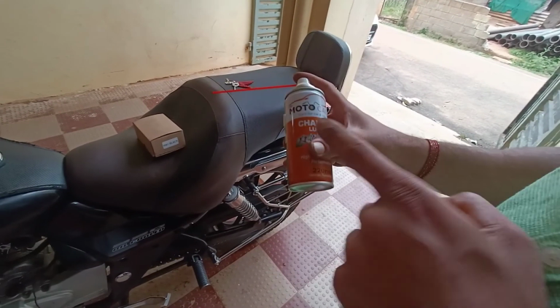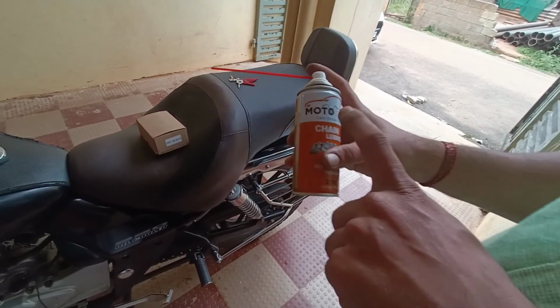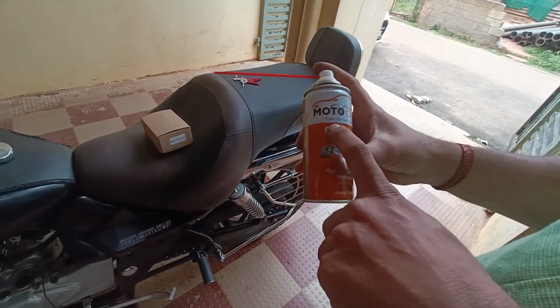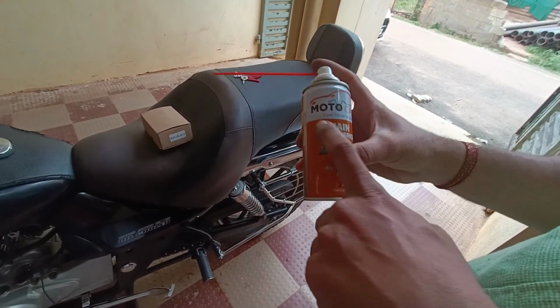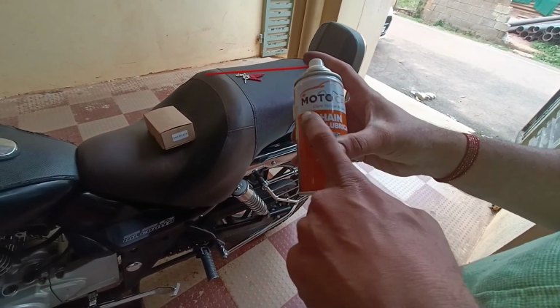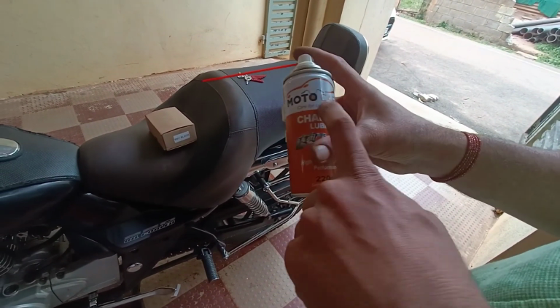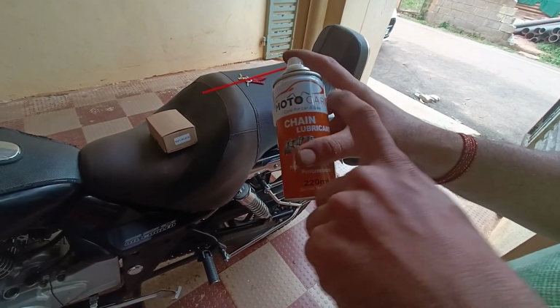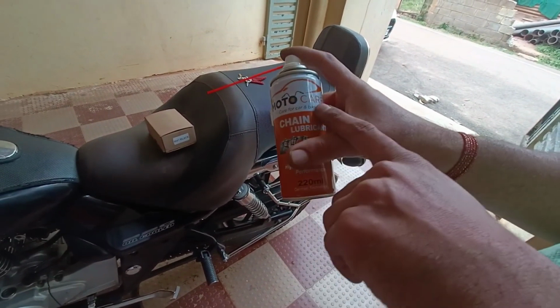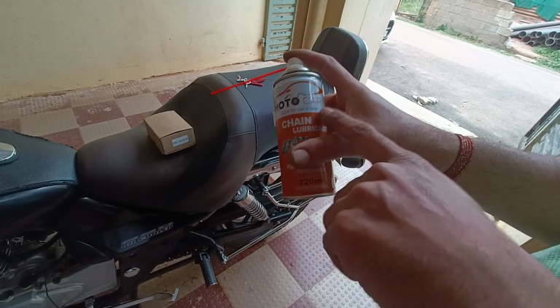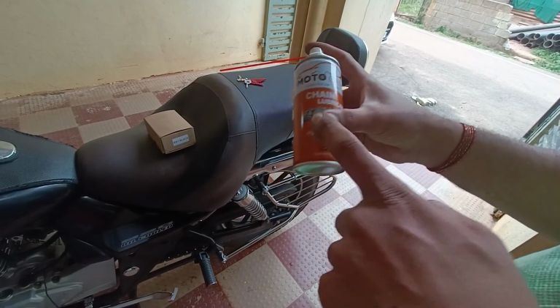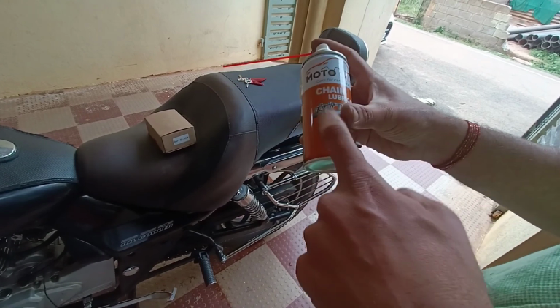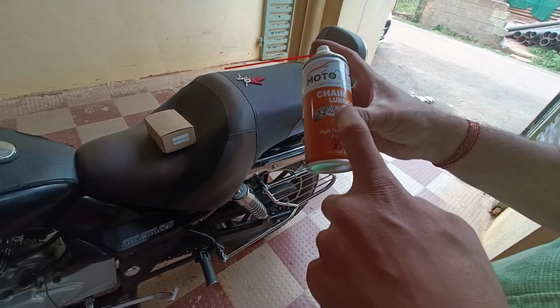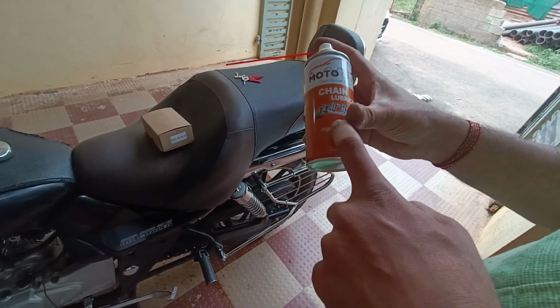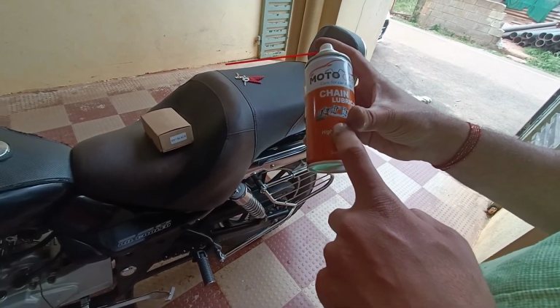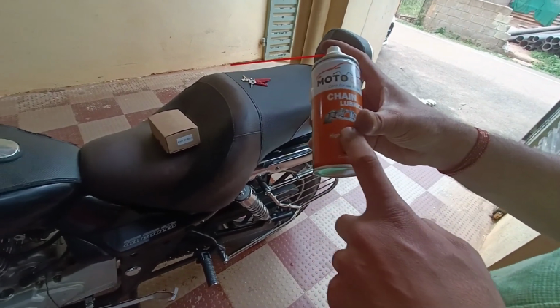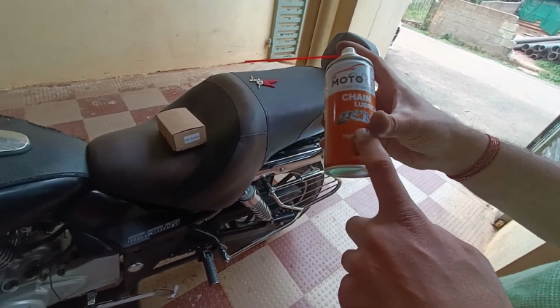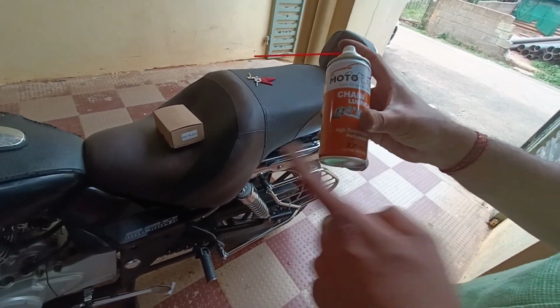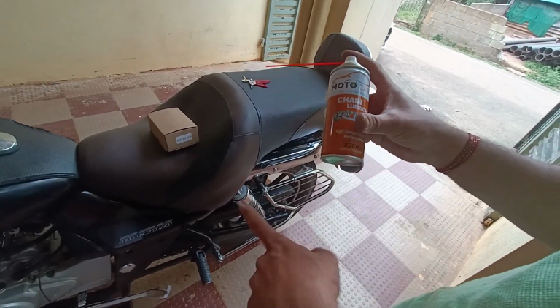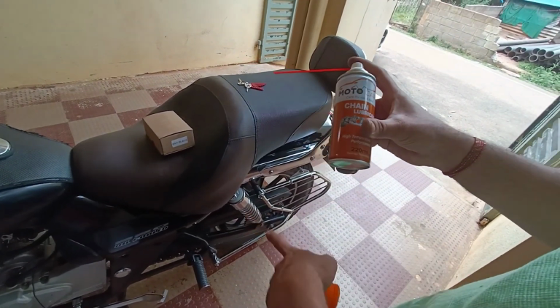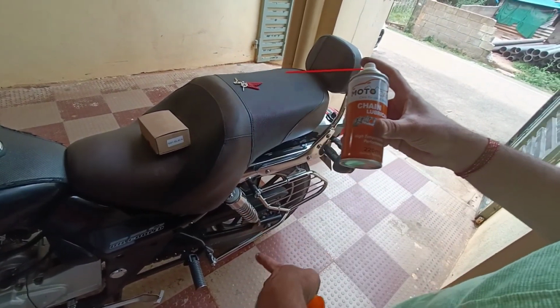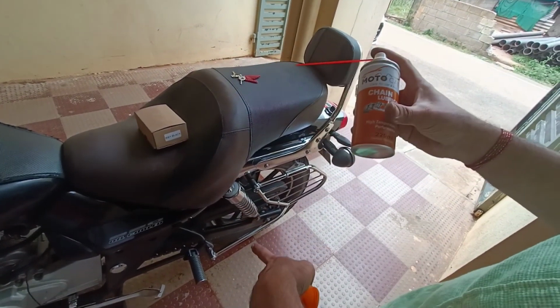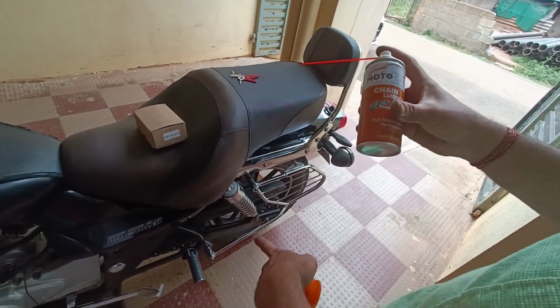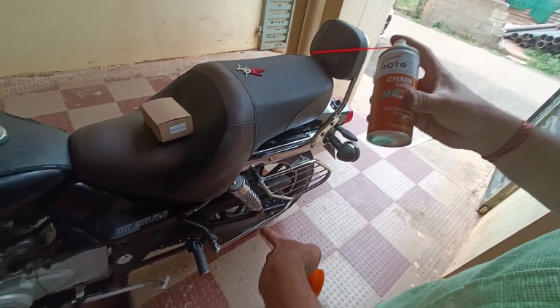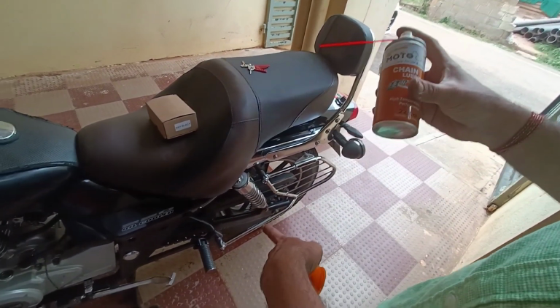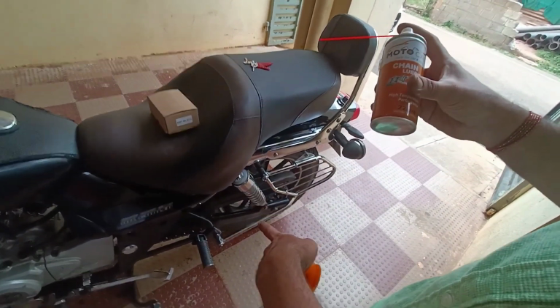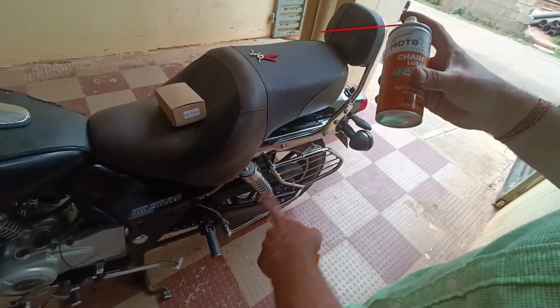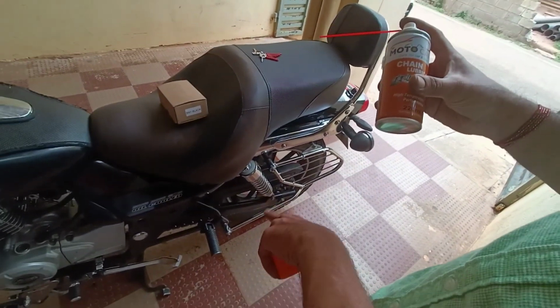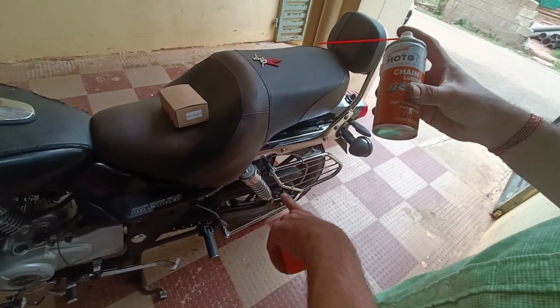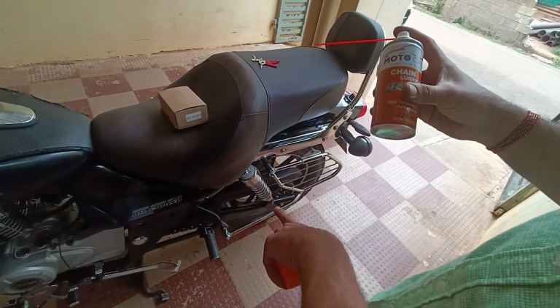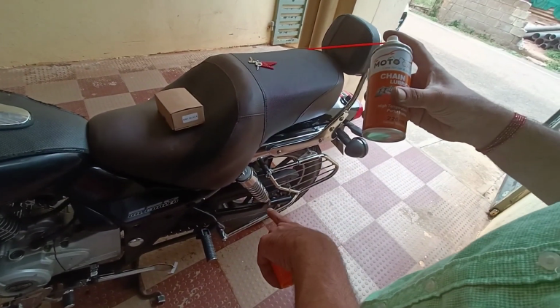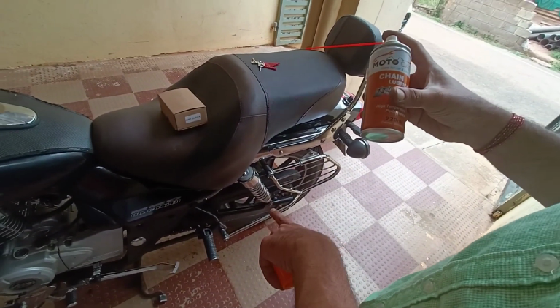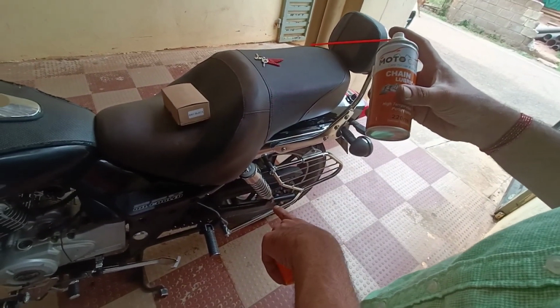Let's take a look at the motor and use the chain spray. Let's wash the chain spray.